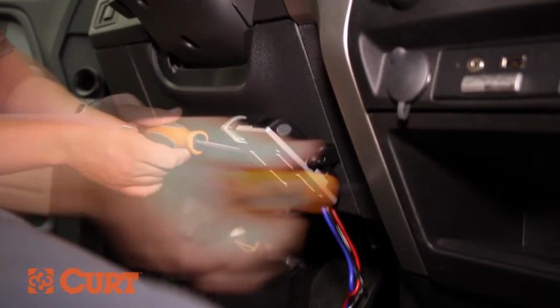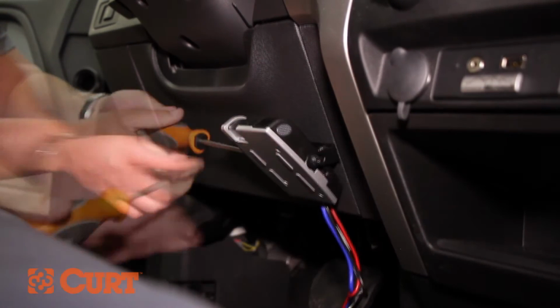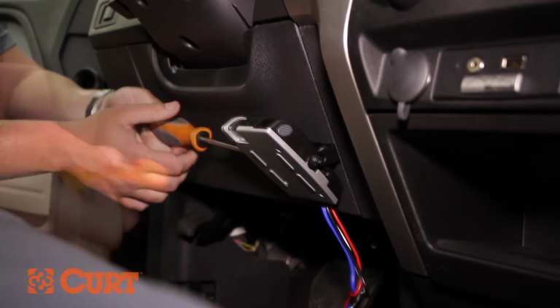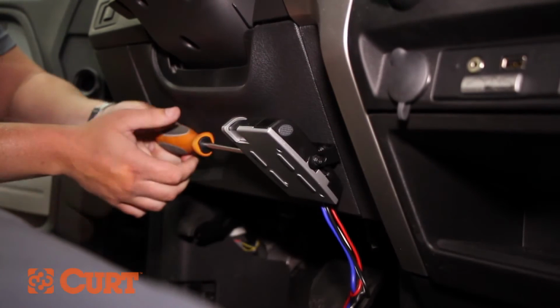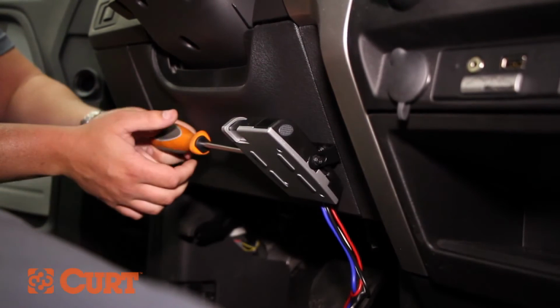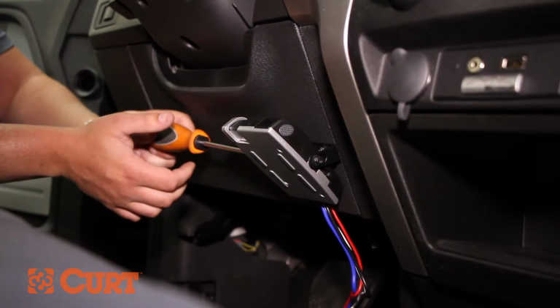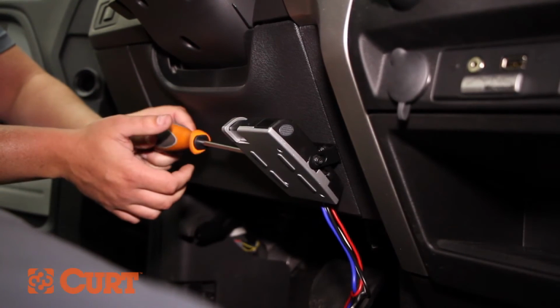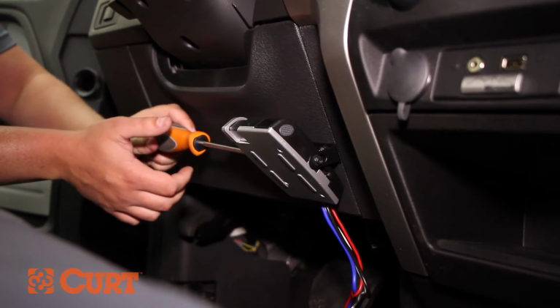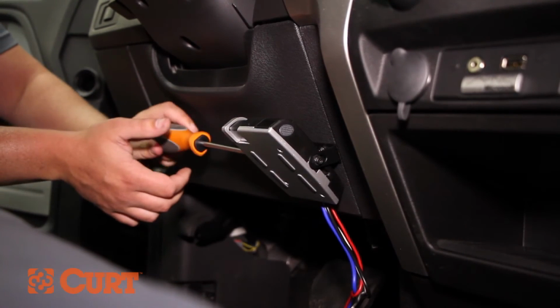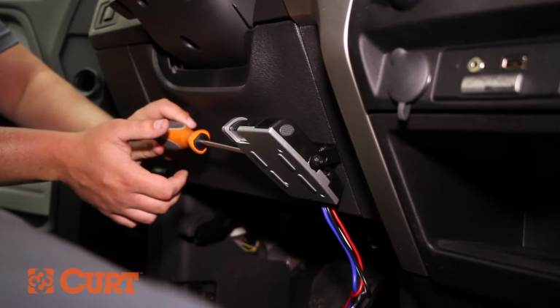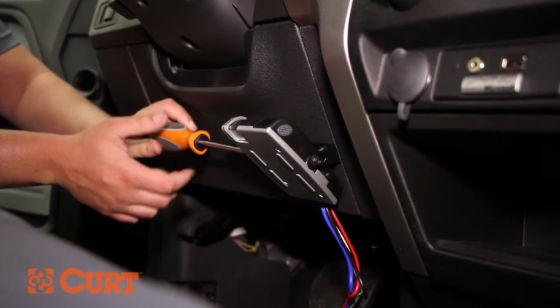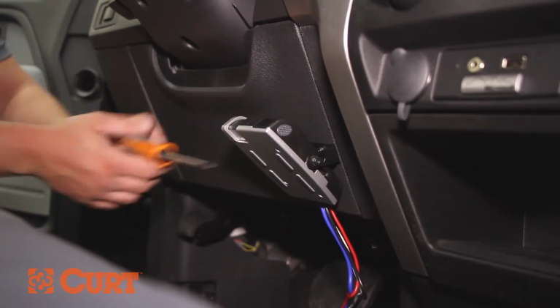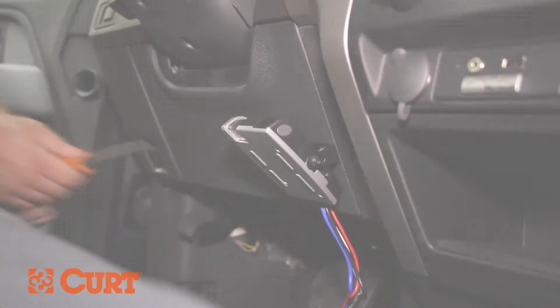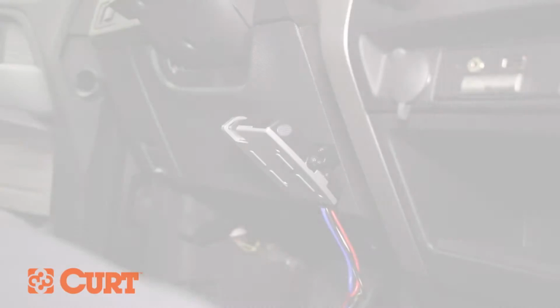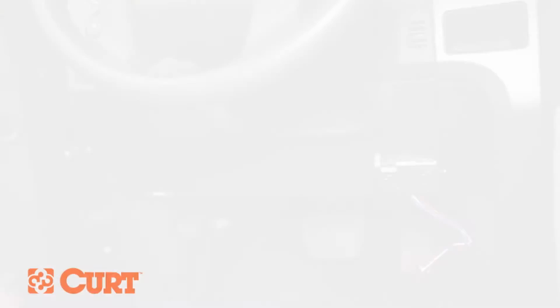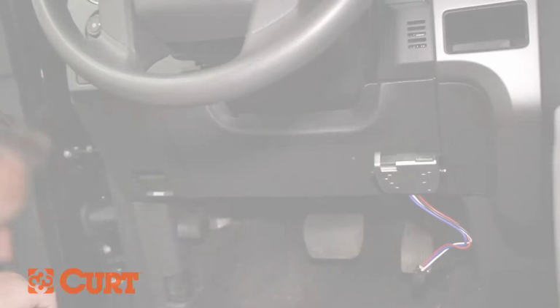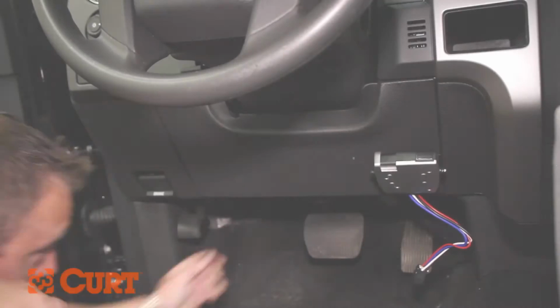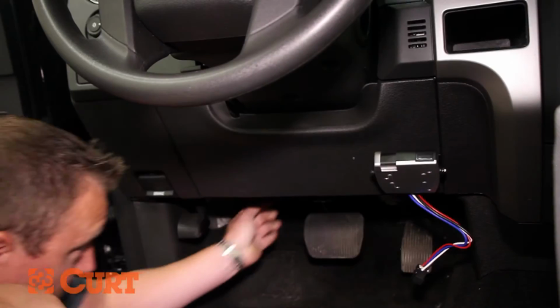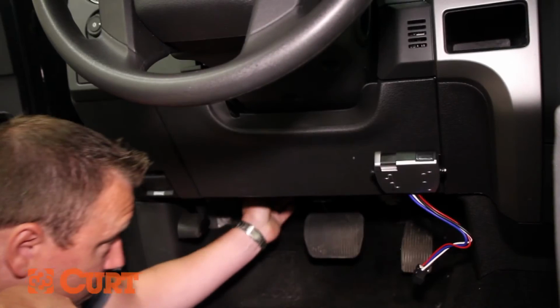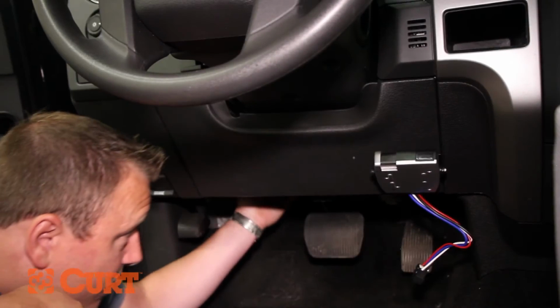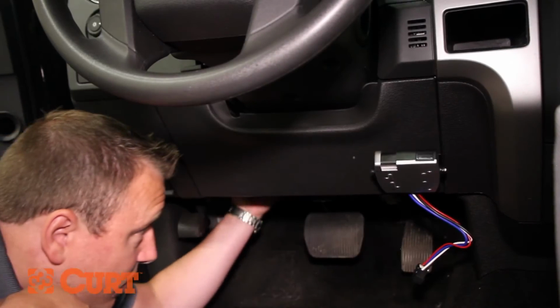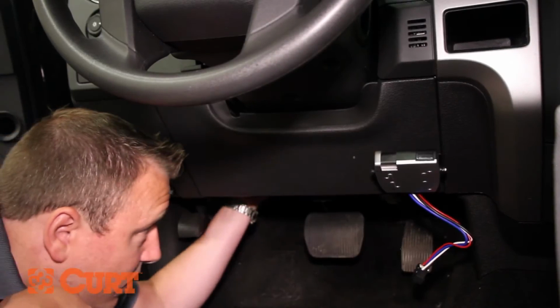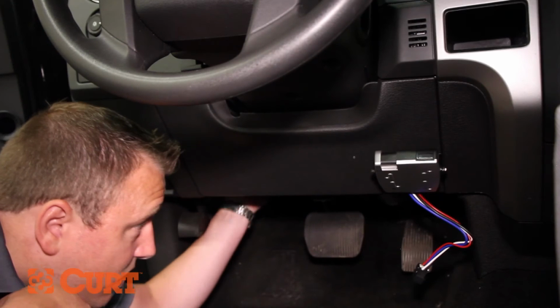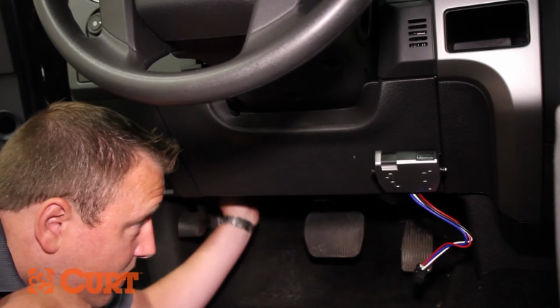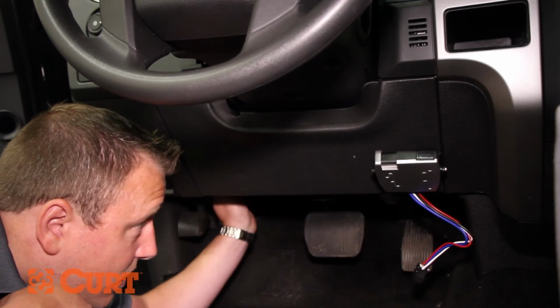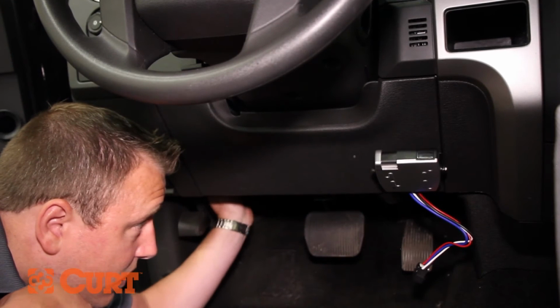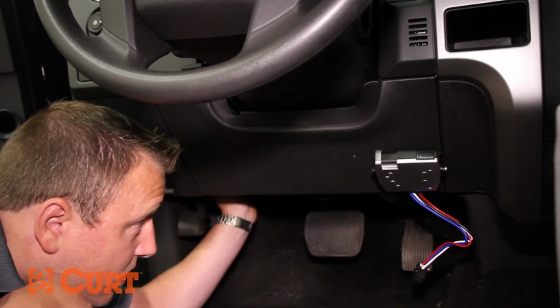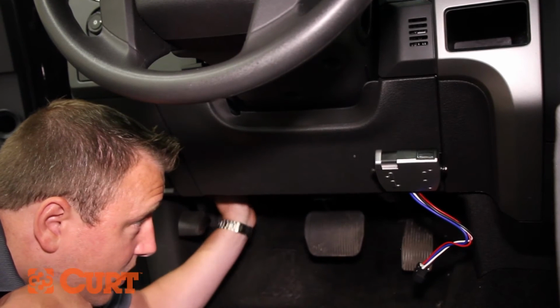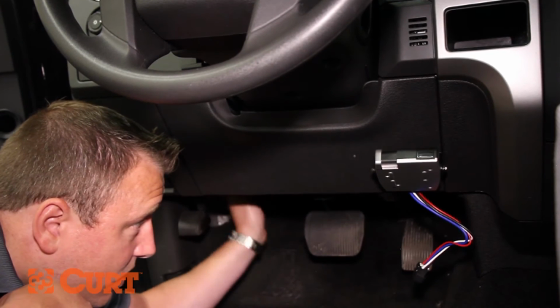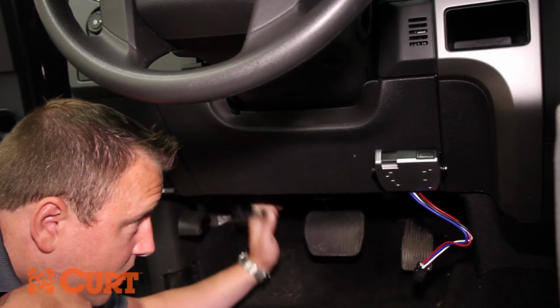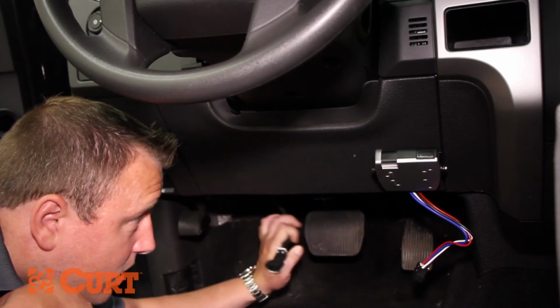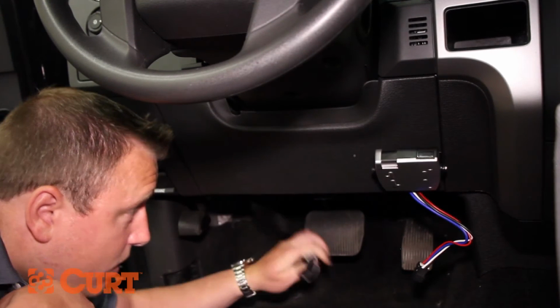Now that the brake control is mounted, it can be connected to the vehicle's wiring using the proper brake control wiring harness.